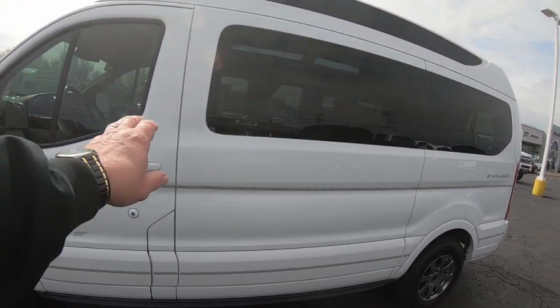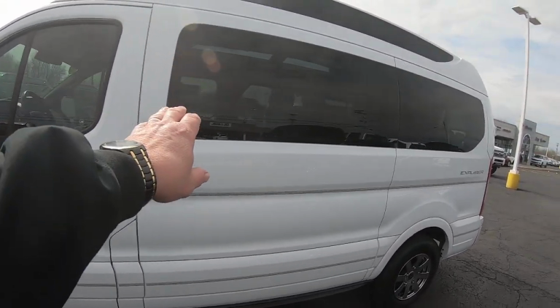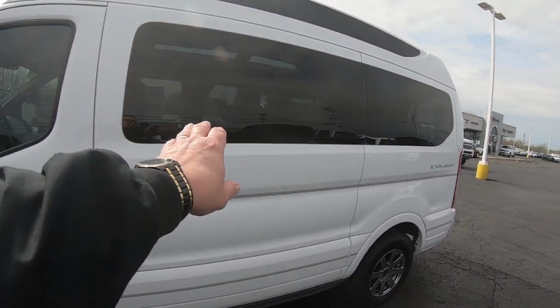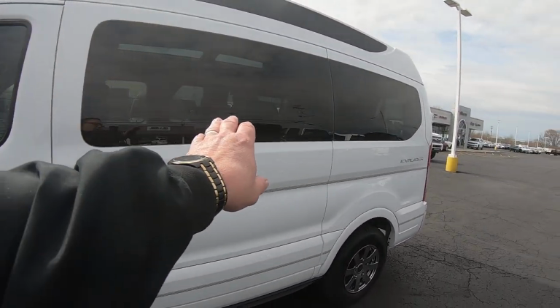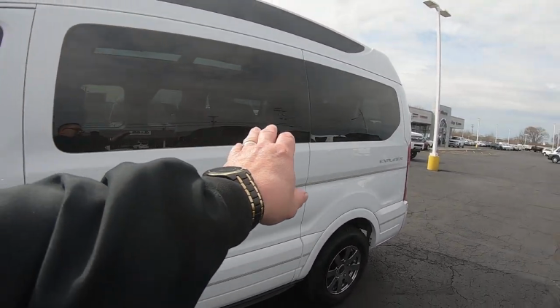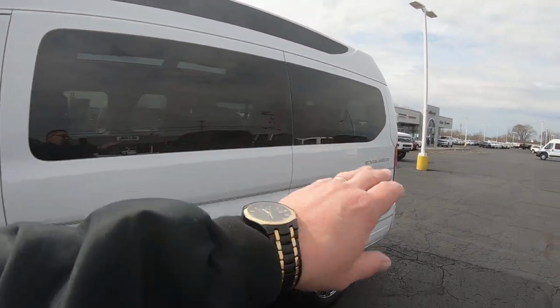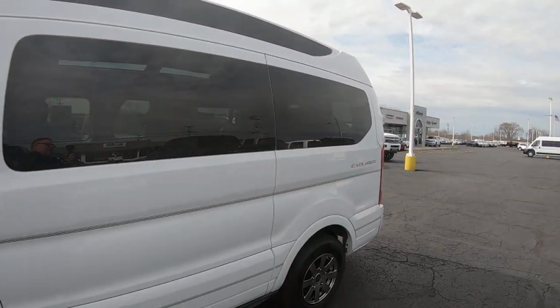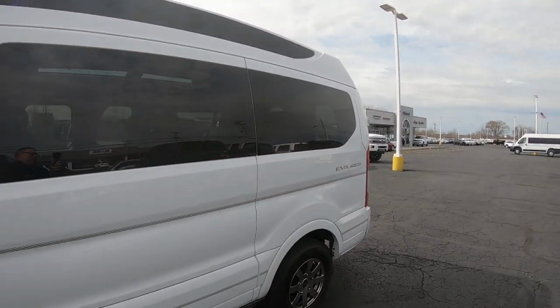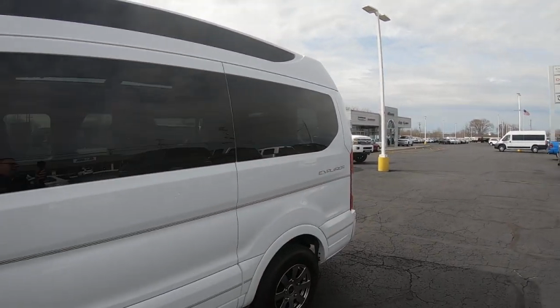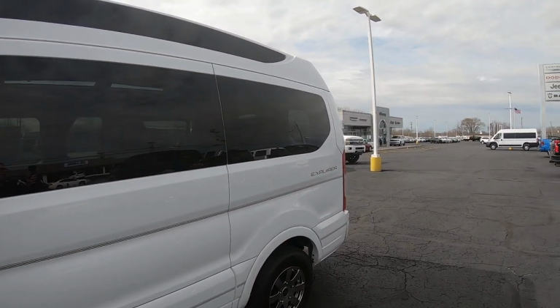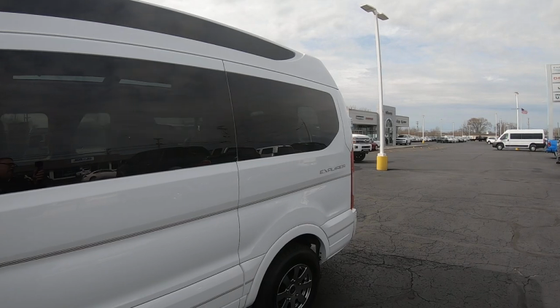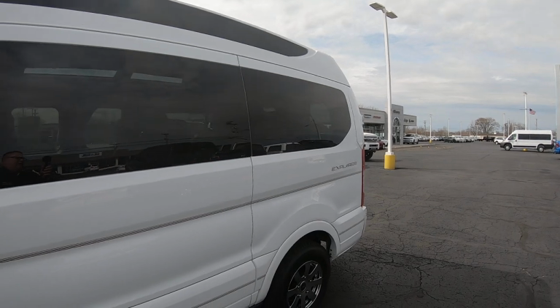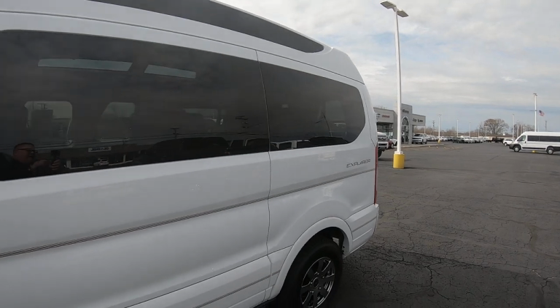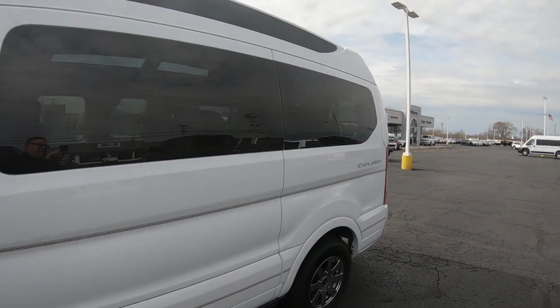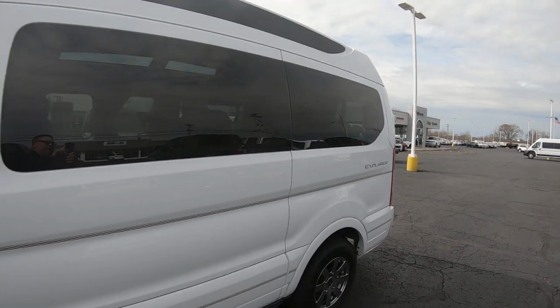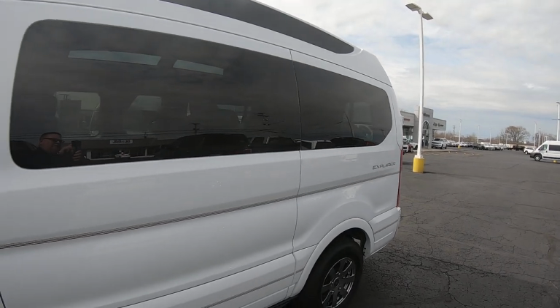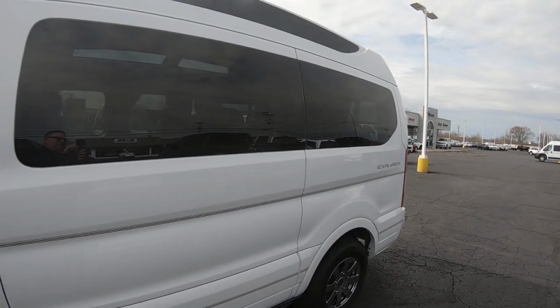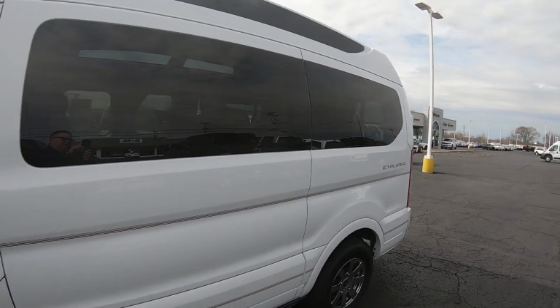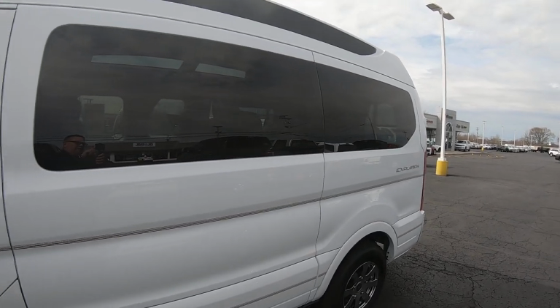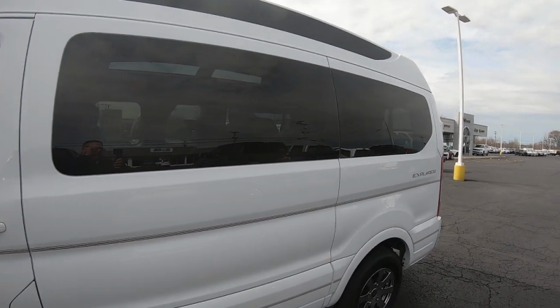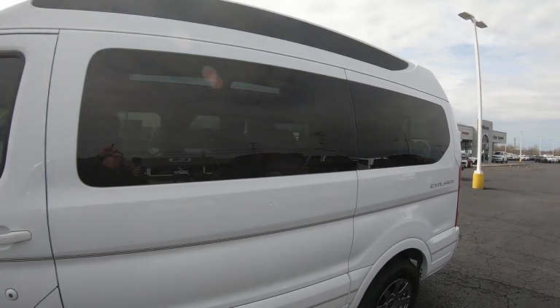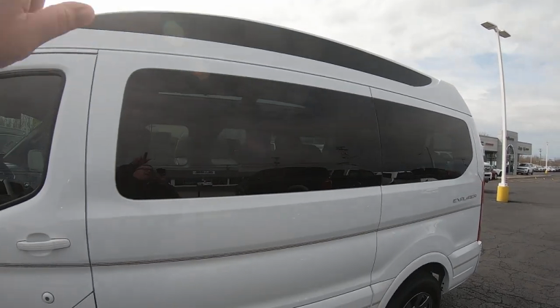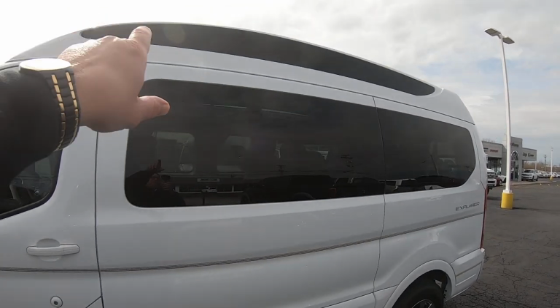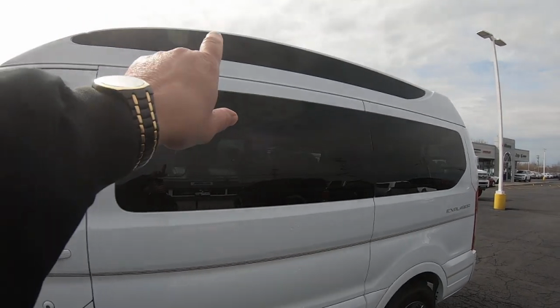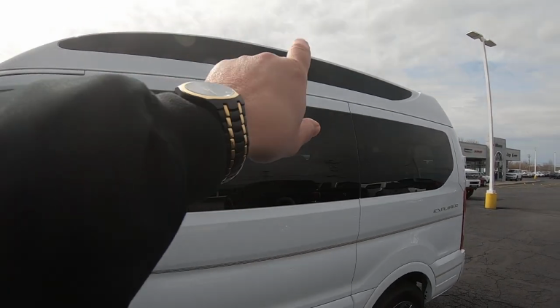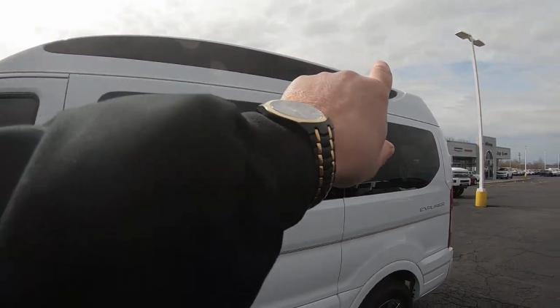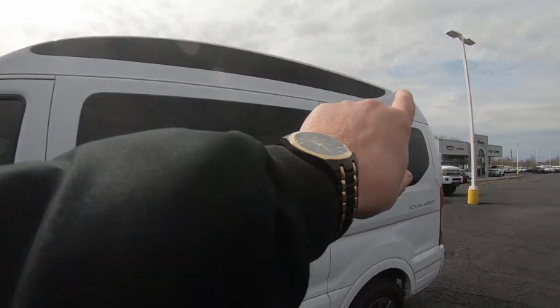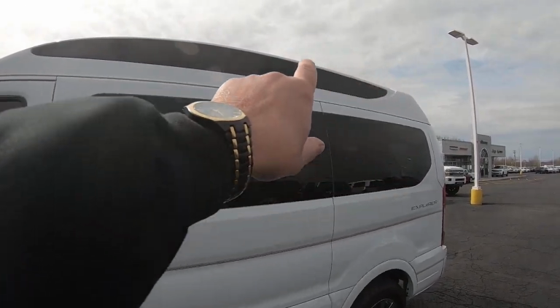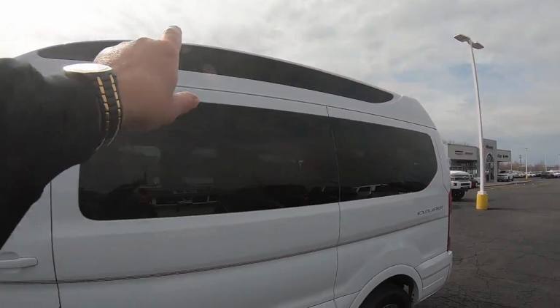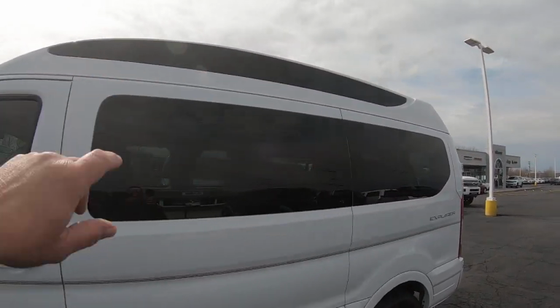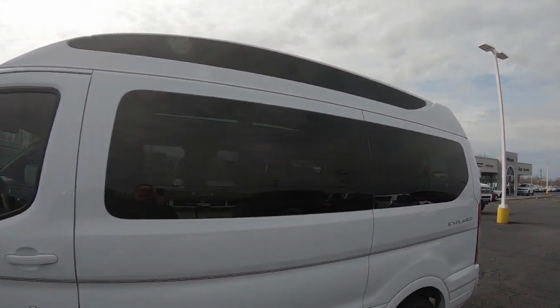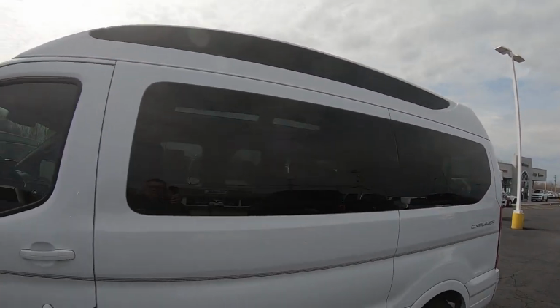You've got privacy glass throughout the rear of the van, and along the top here, a skylight.